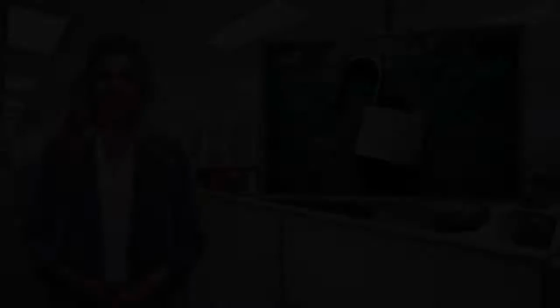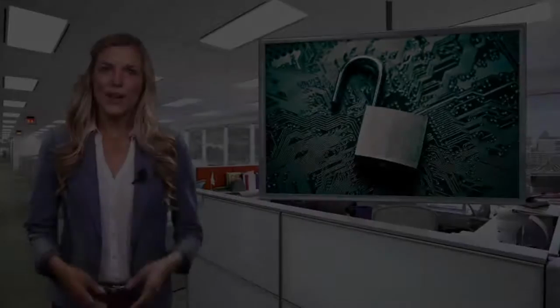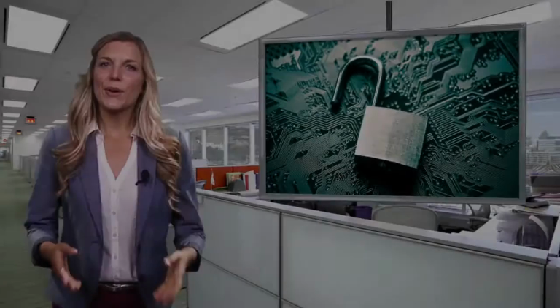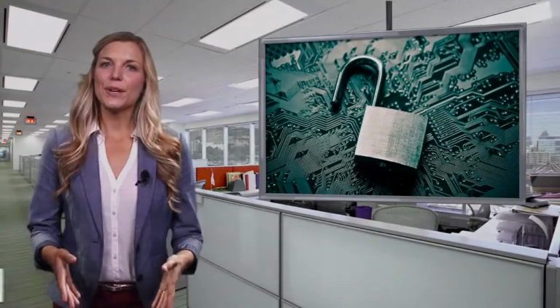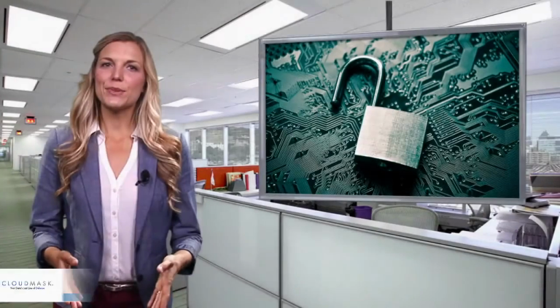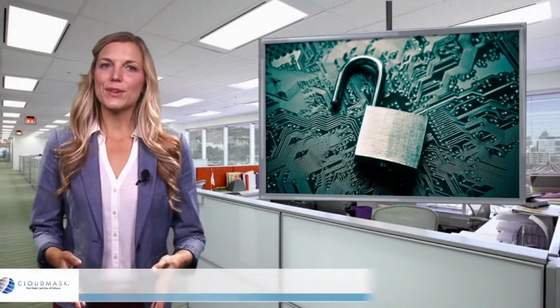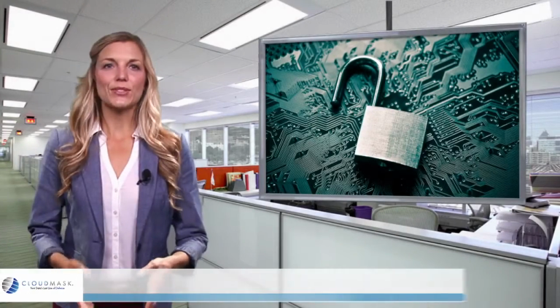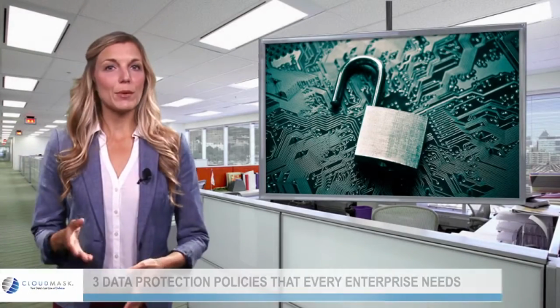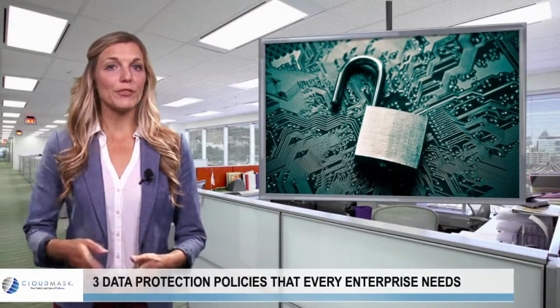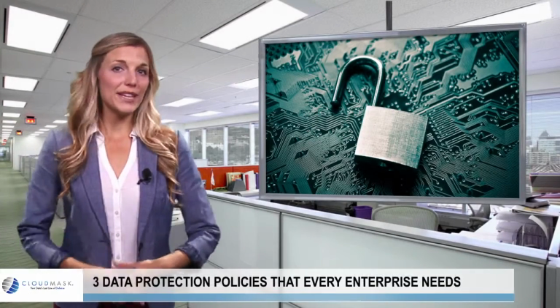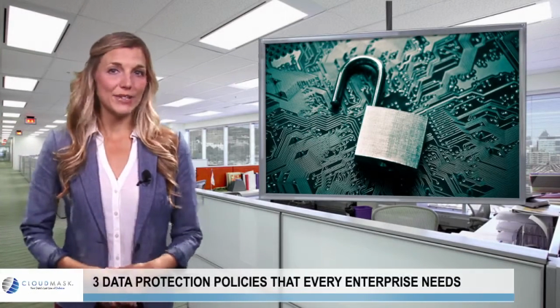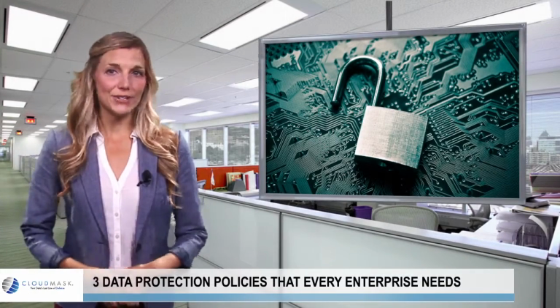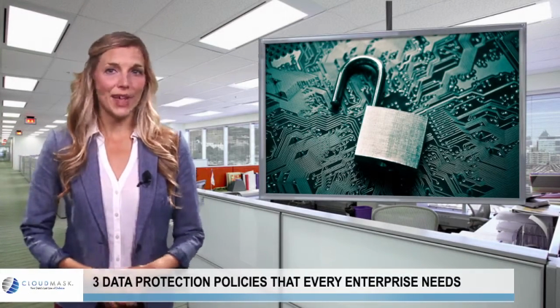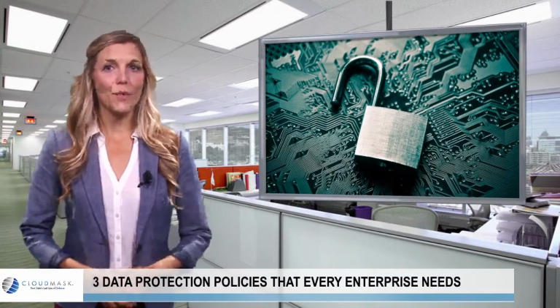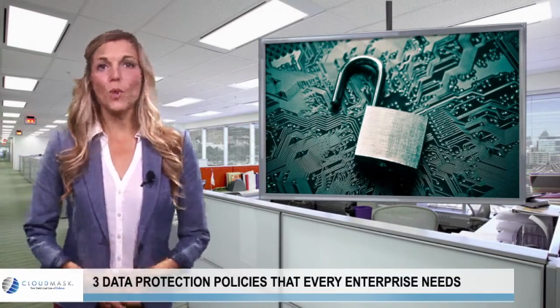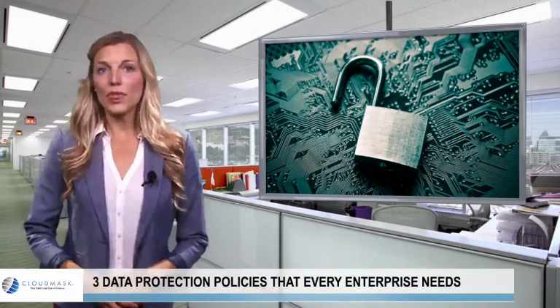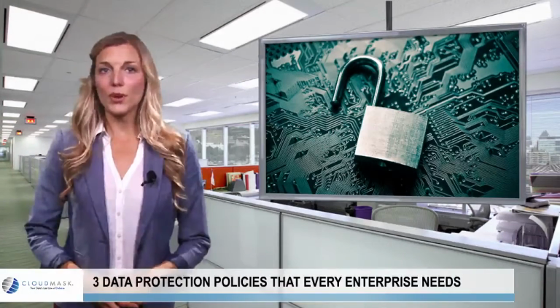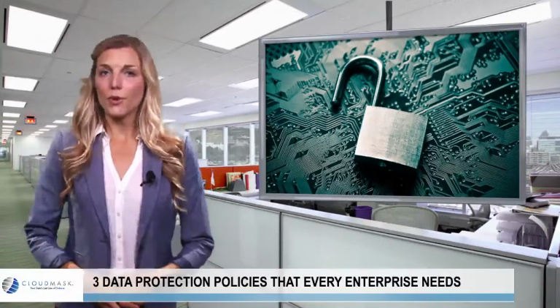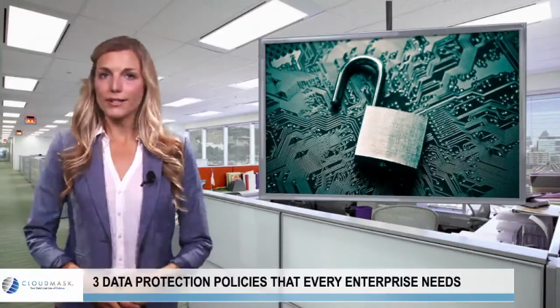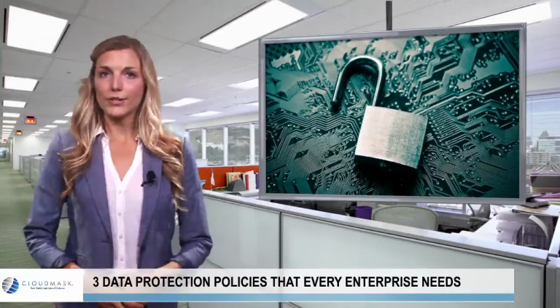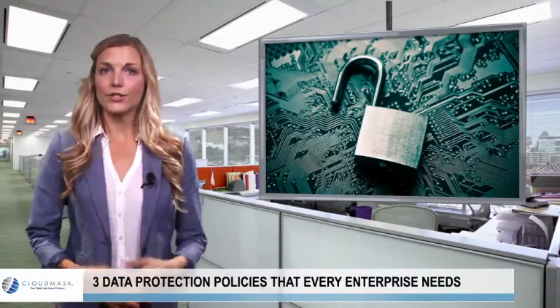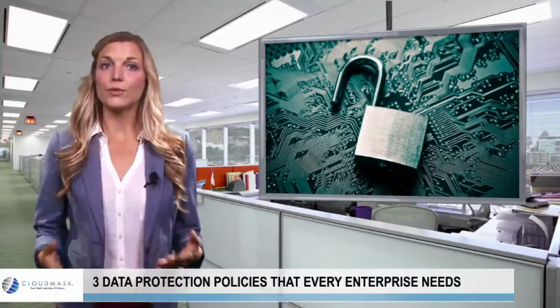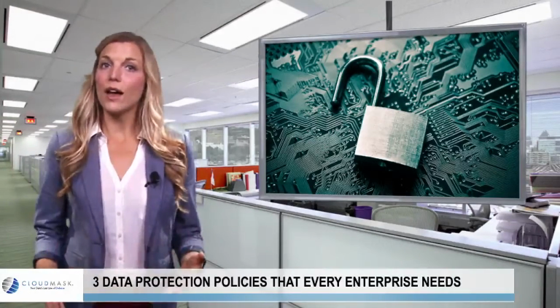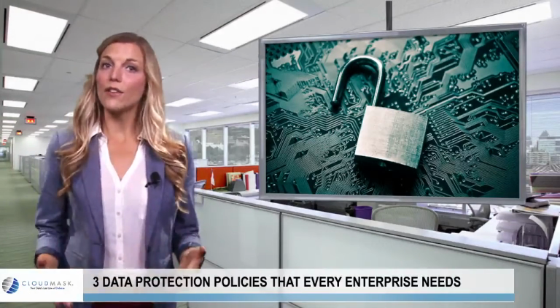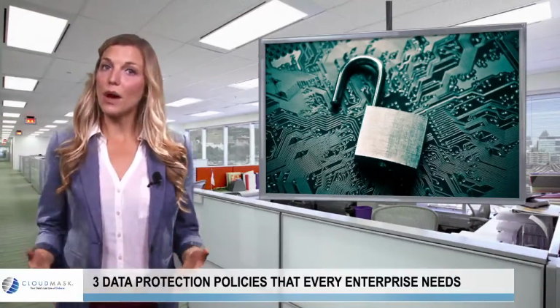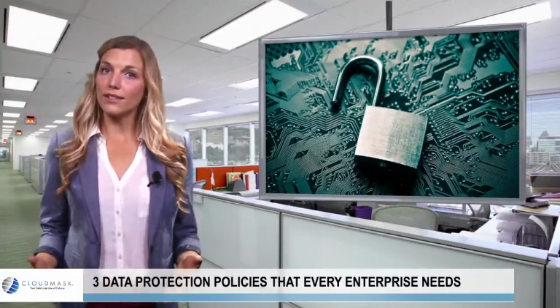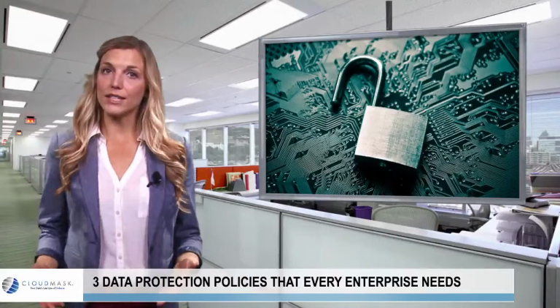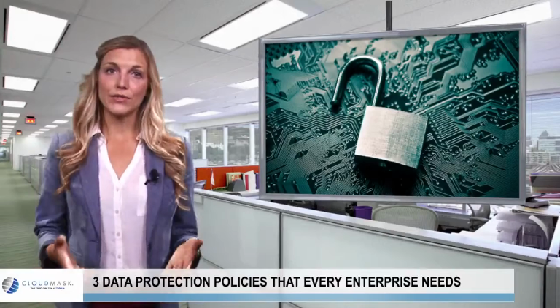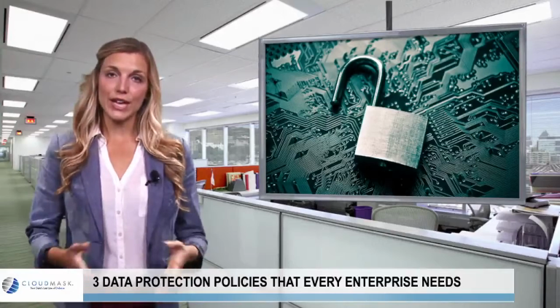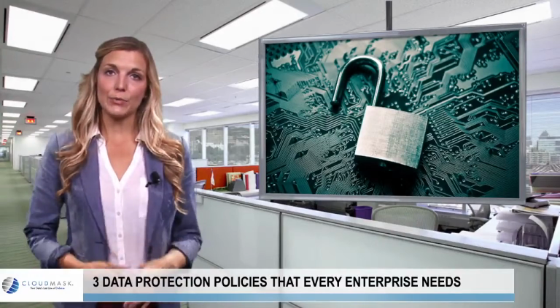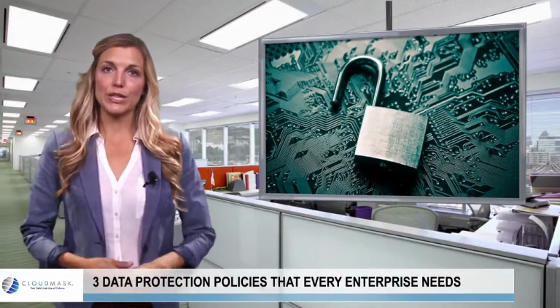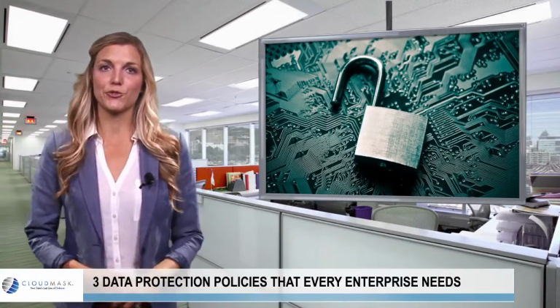According to results from a Providity survey, one-third of organizations do not have policies for data protection.